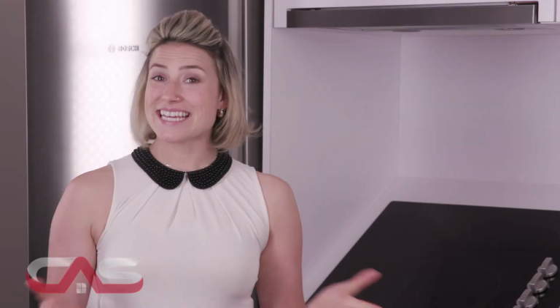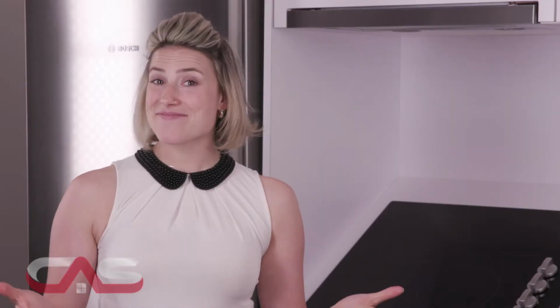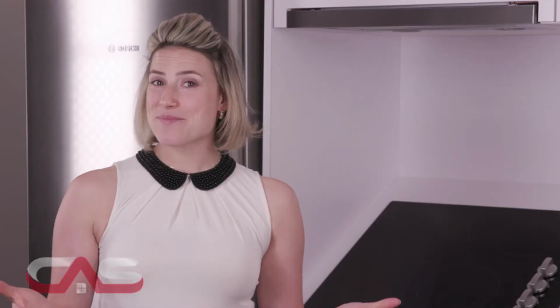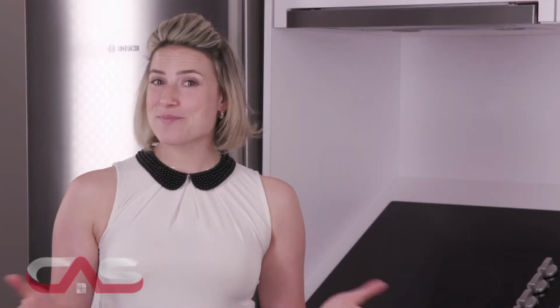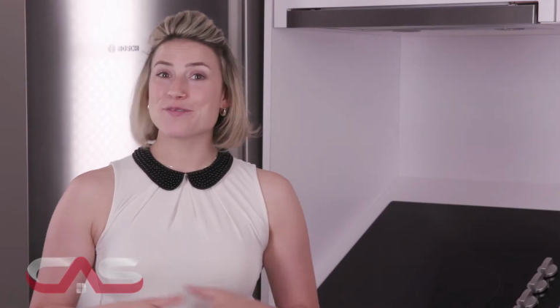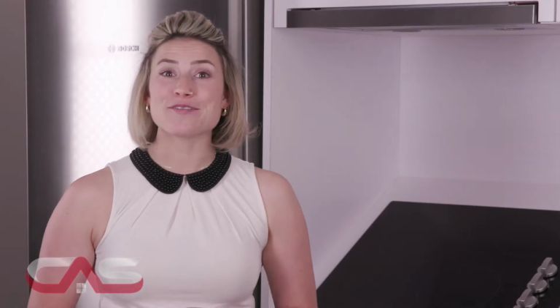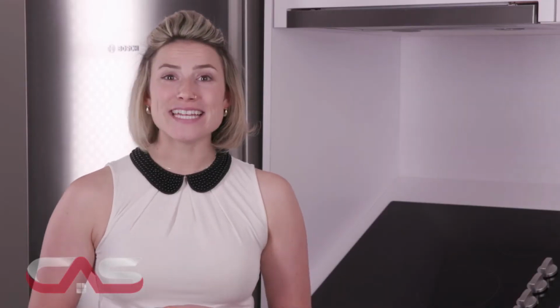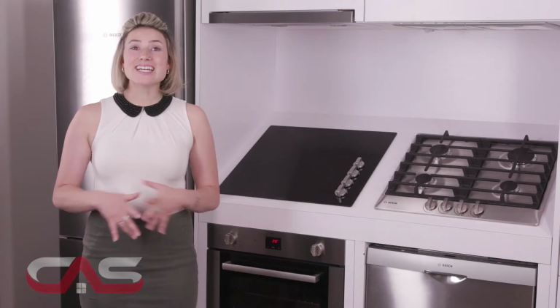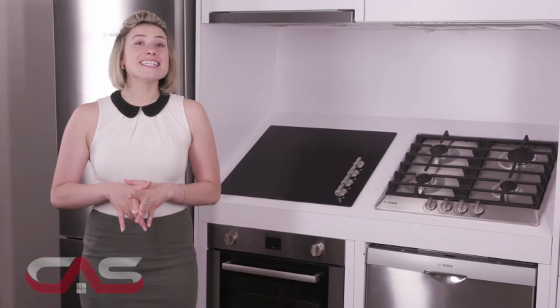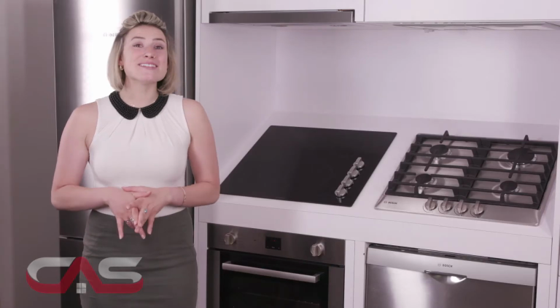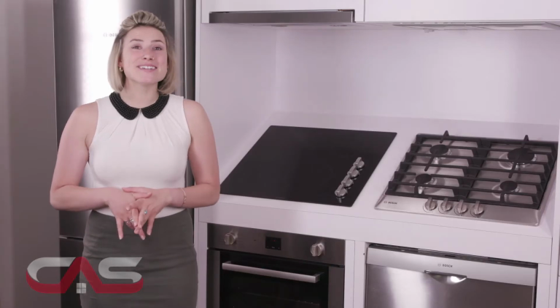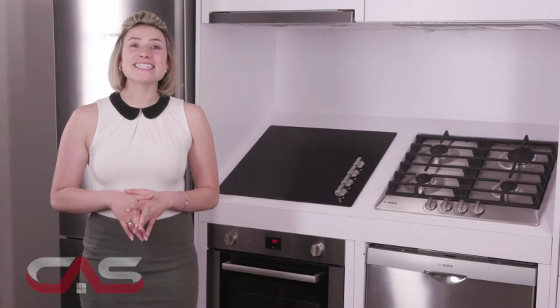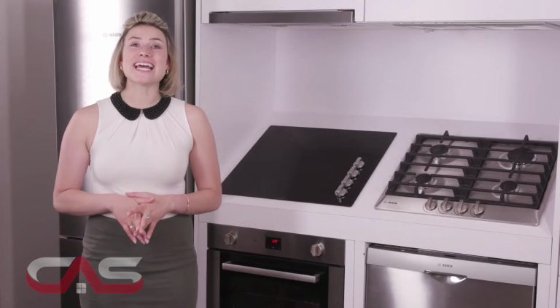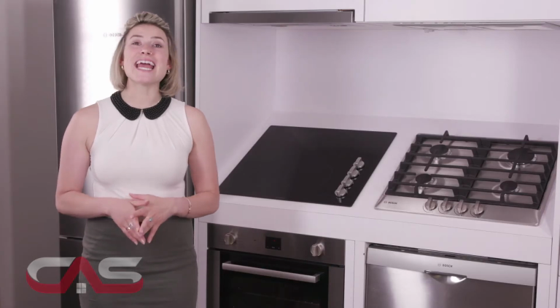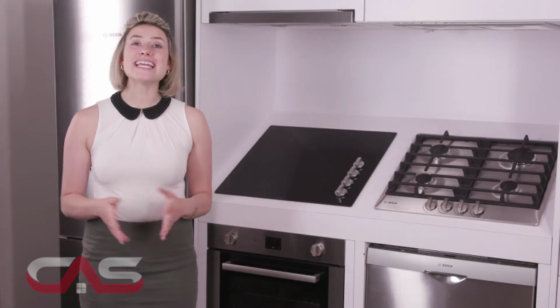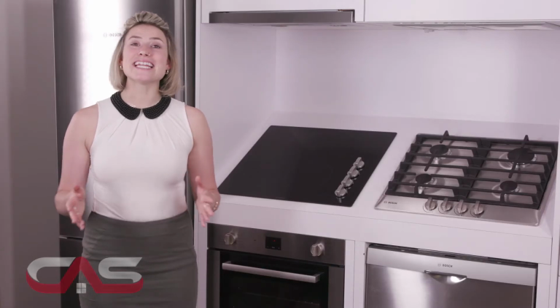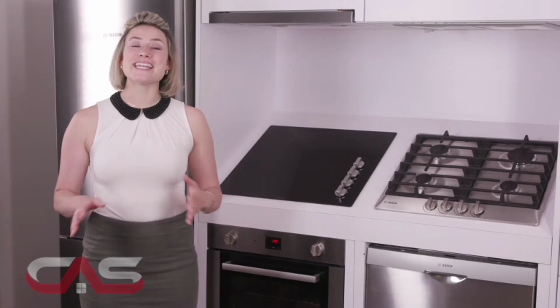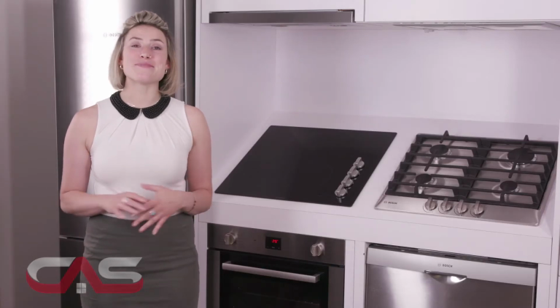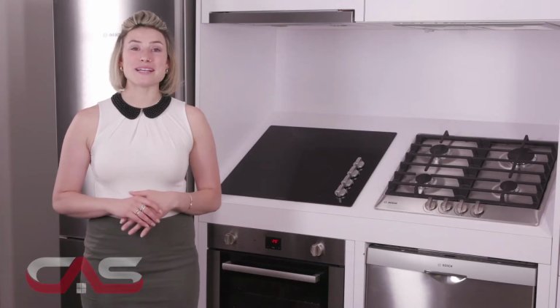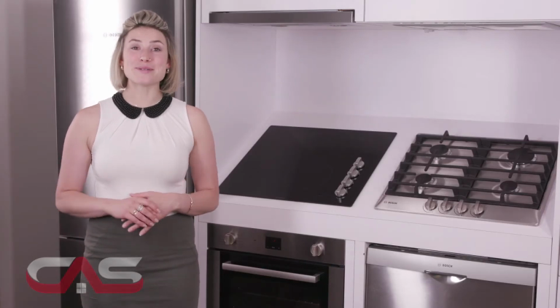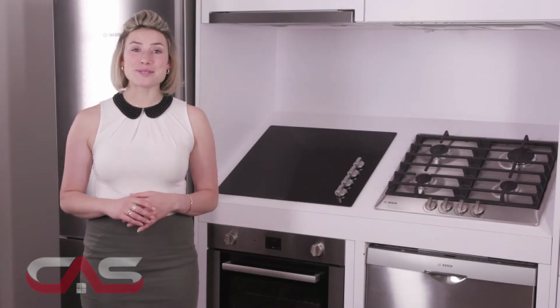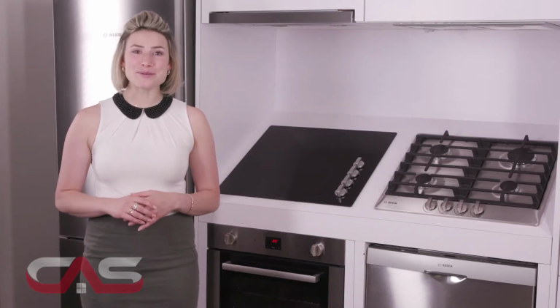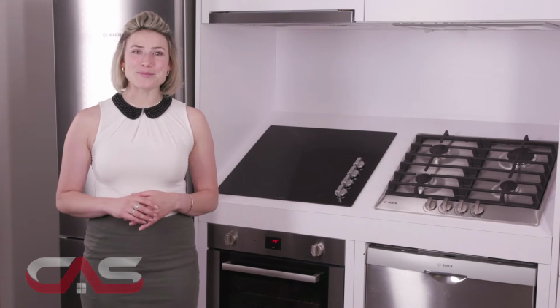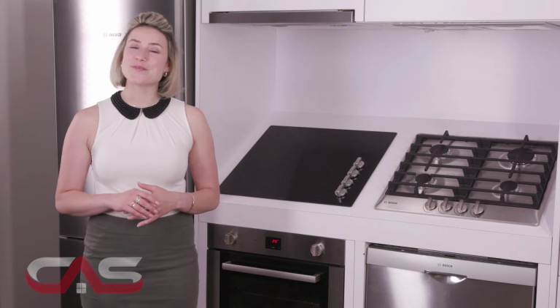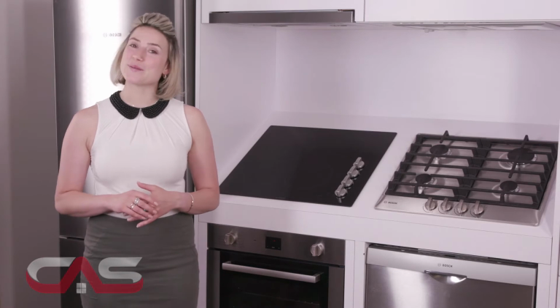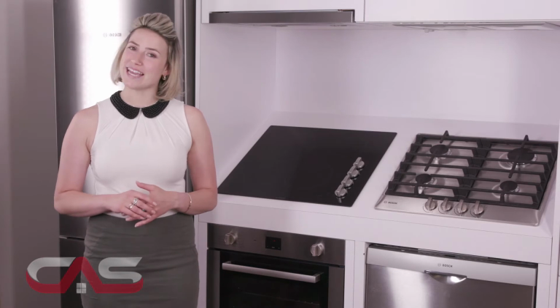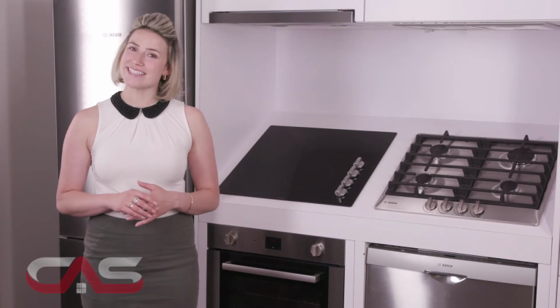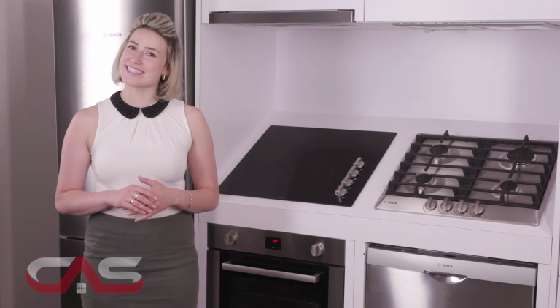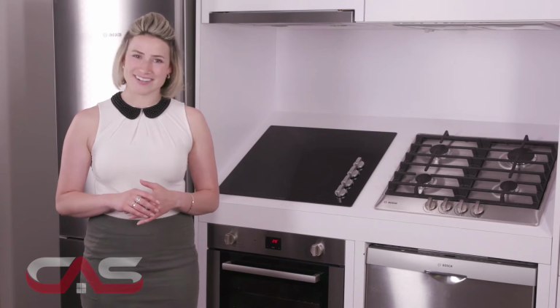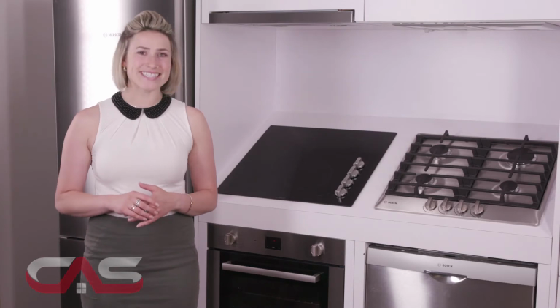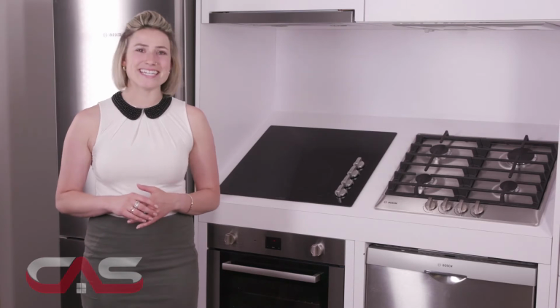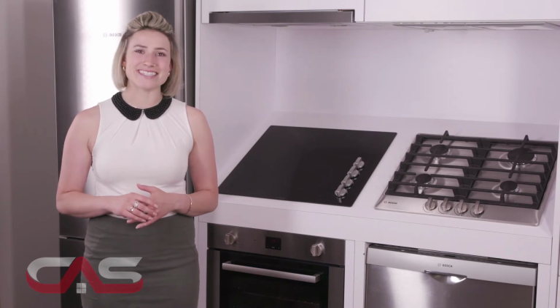Think it might be the perfect fit? Come see it in person at any Canadian Appliance Source showroom. We've got locations across the country.